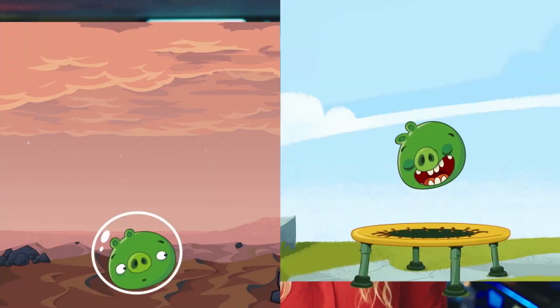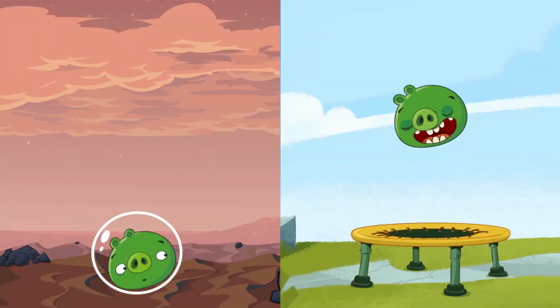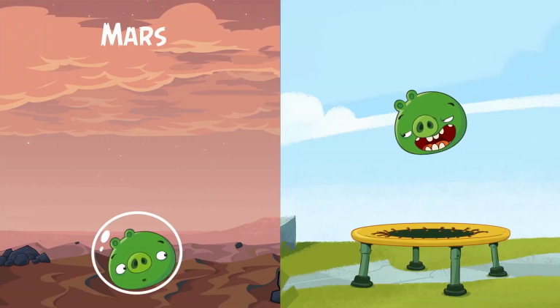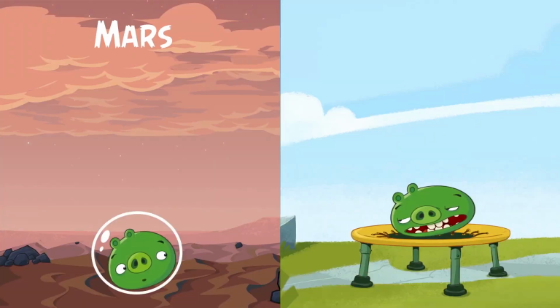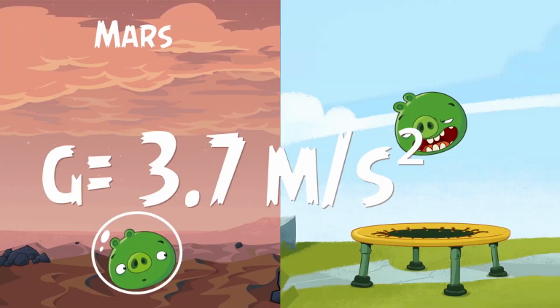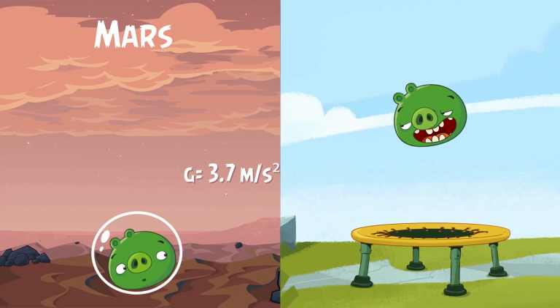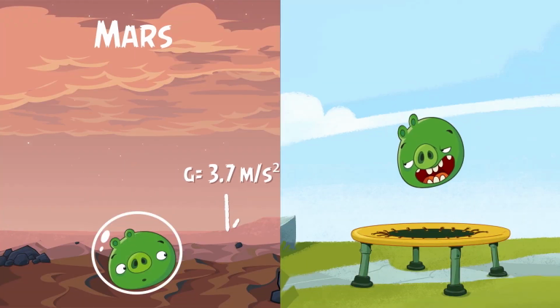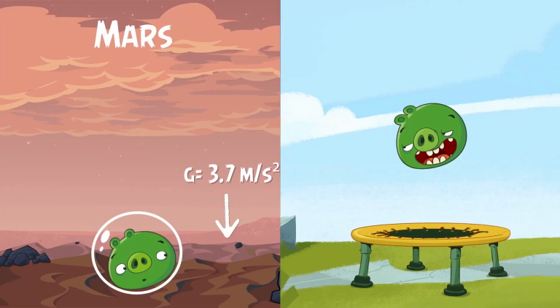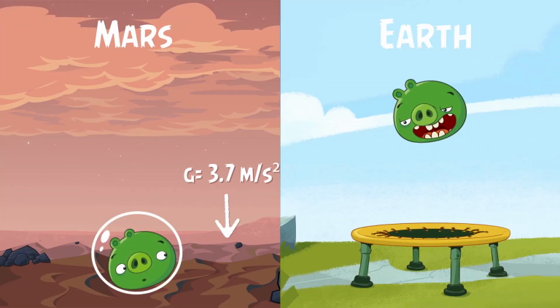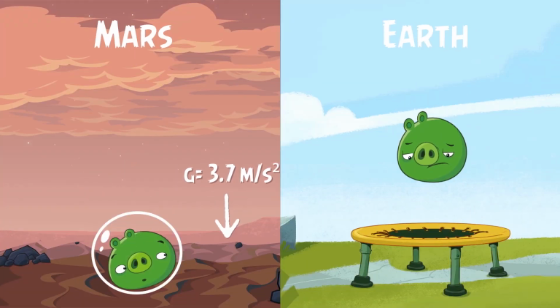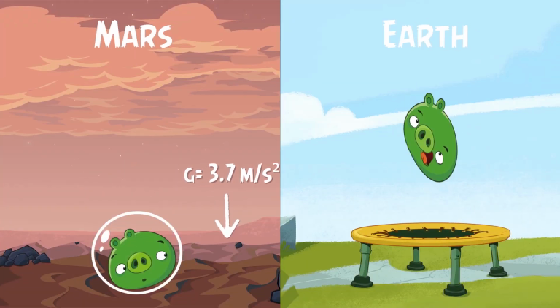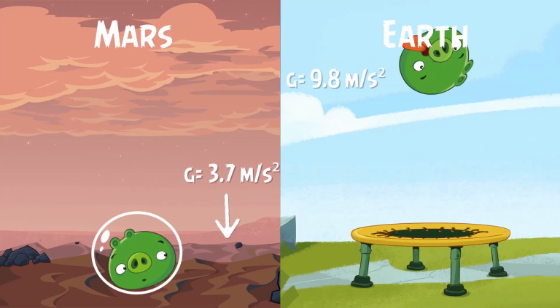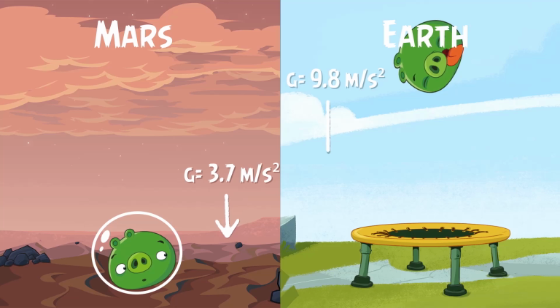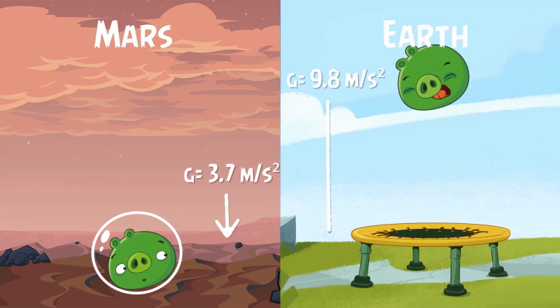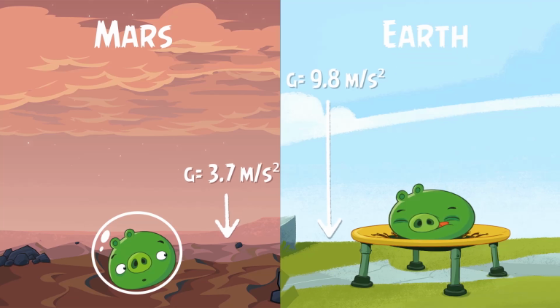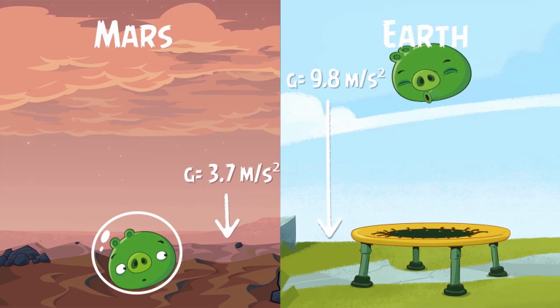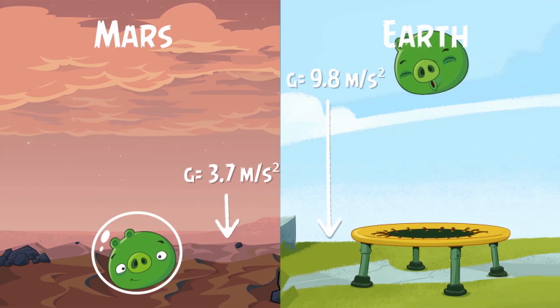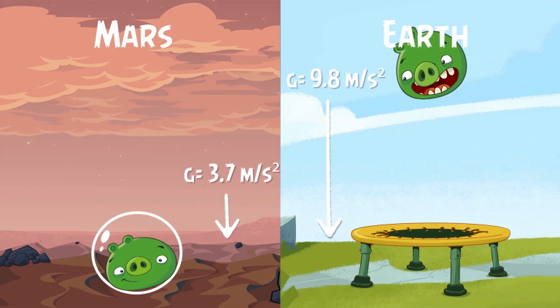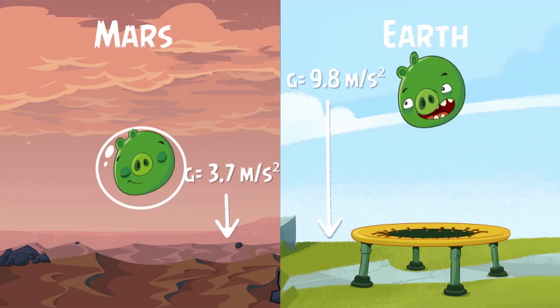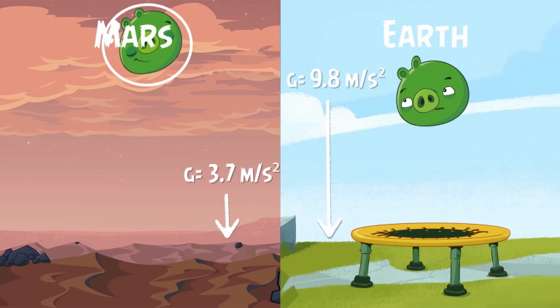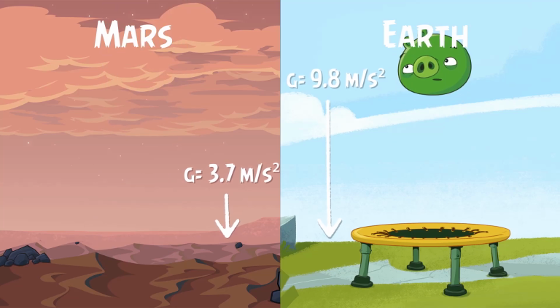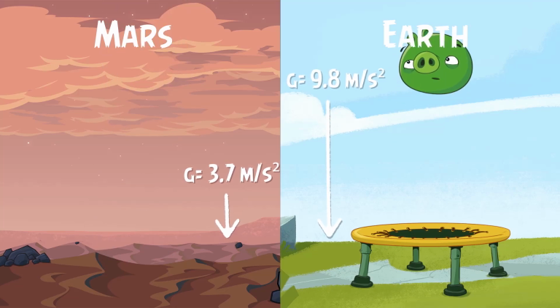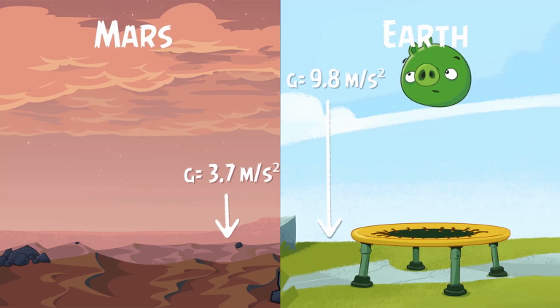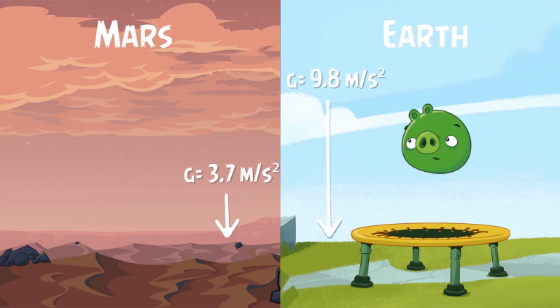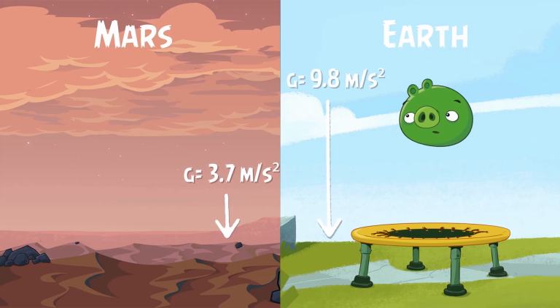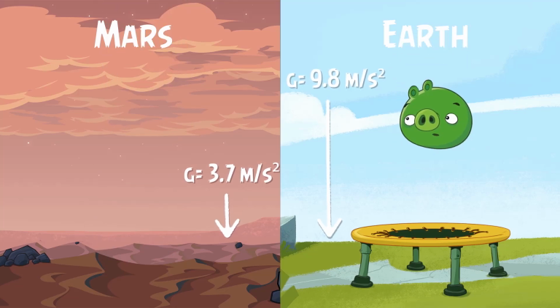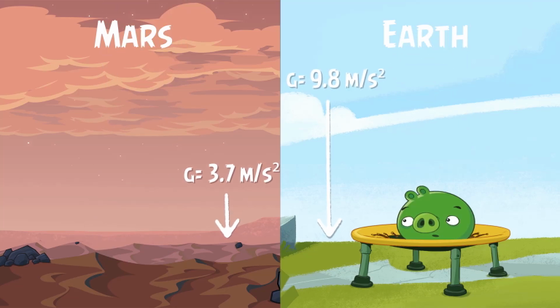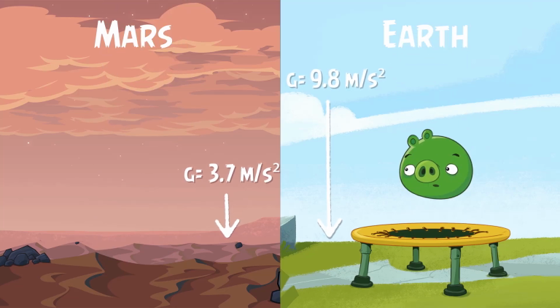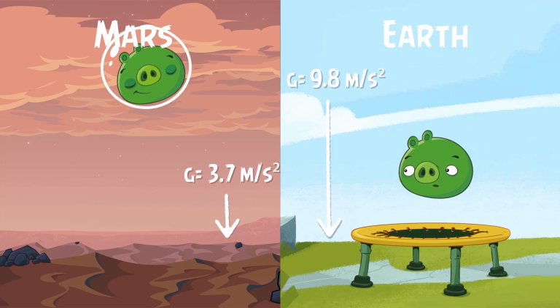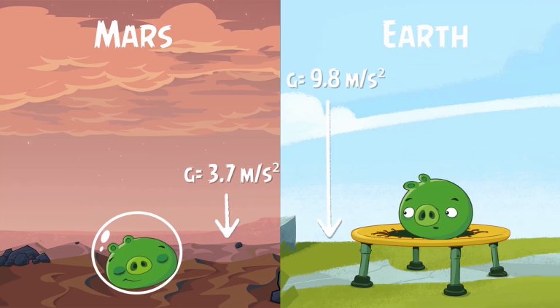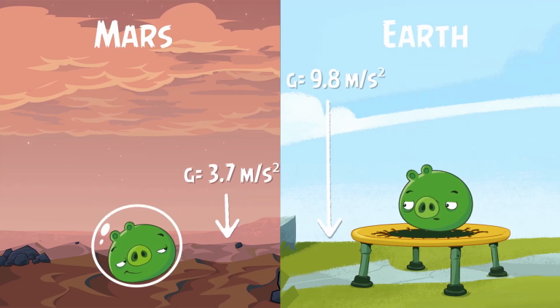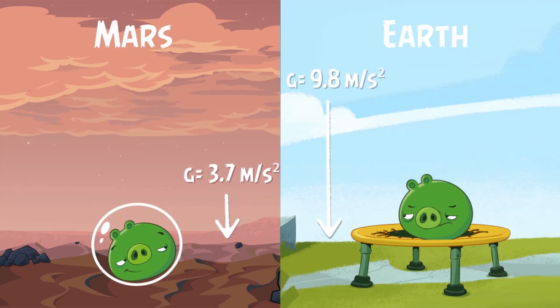It has only about one-third of Earth's gravity, meaning that an astronaut could jump three times higher than on Earth.